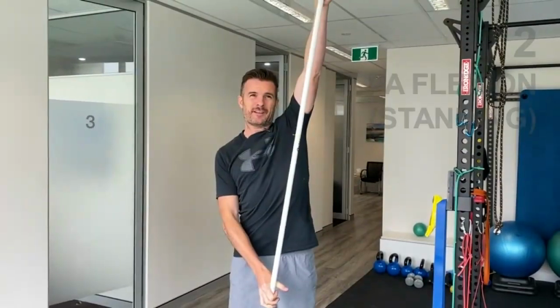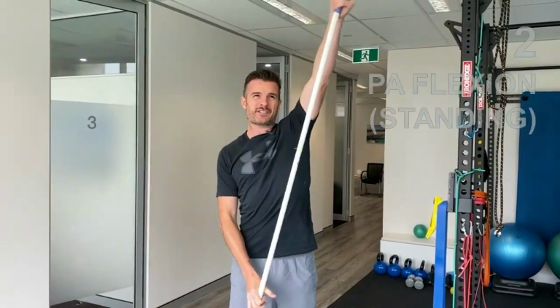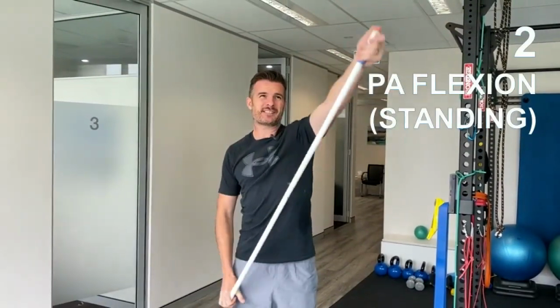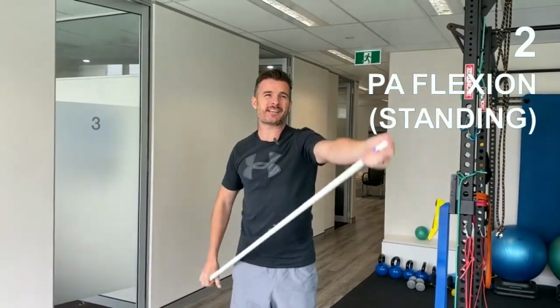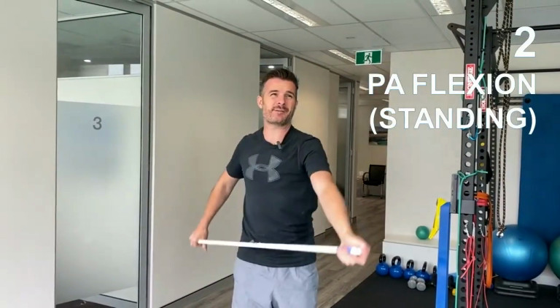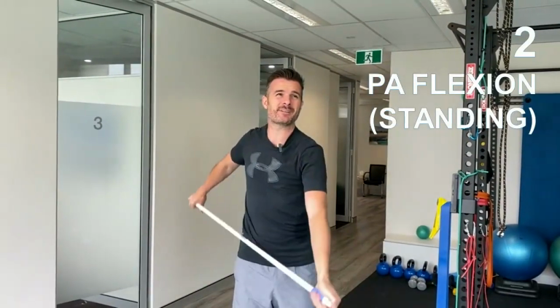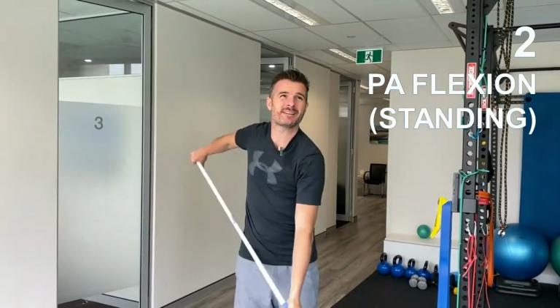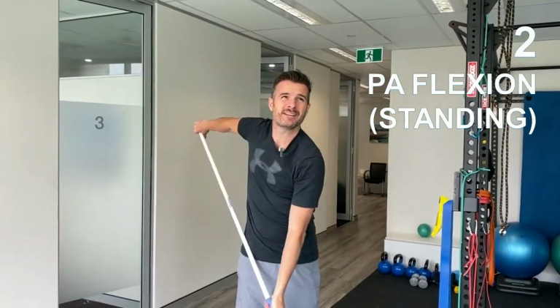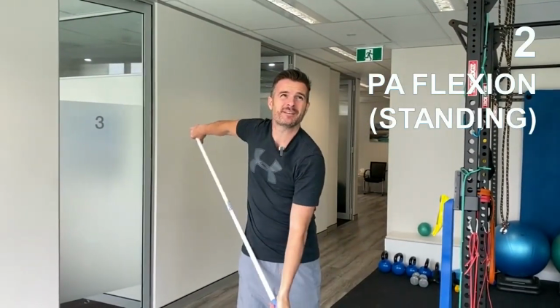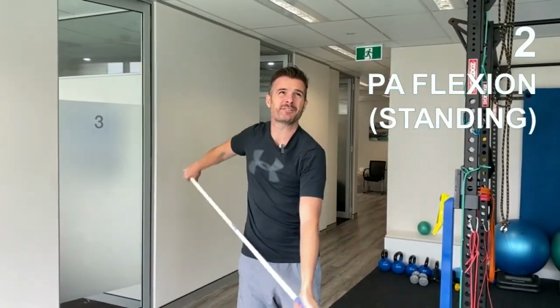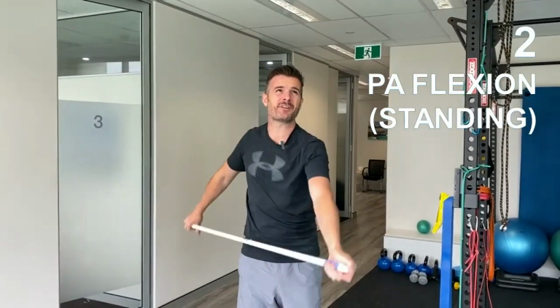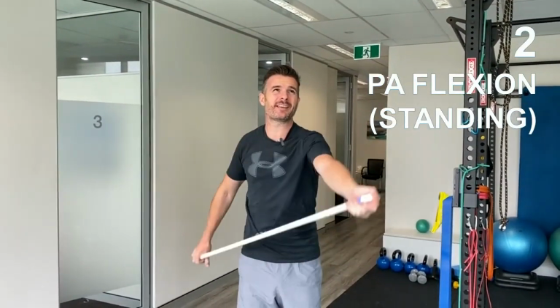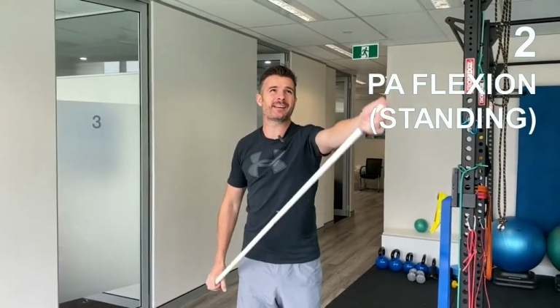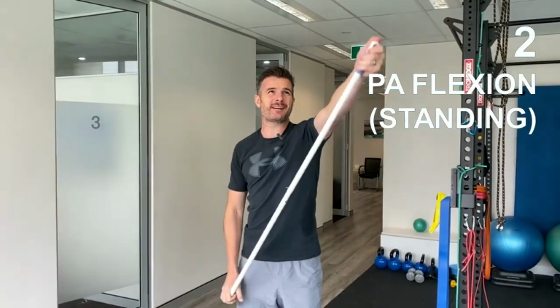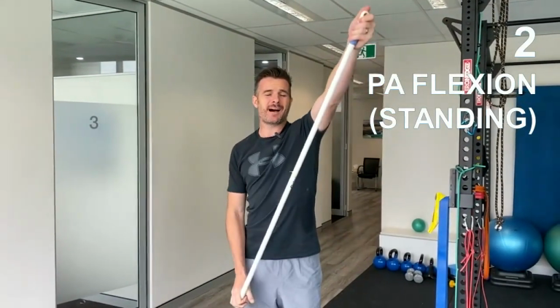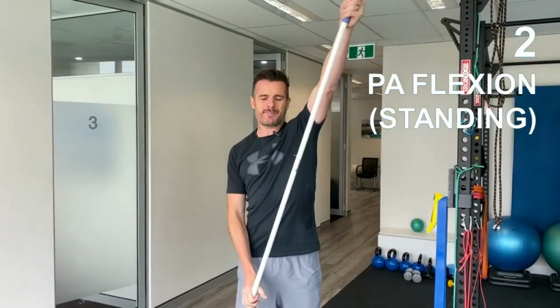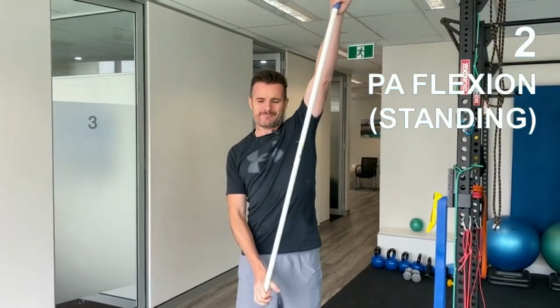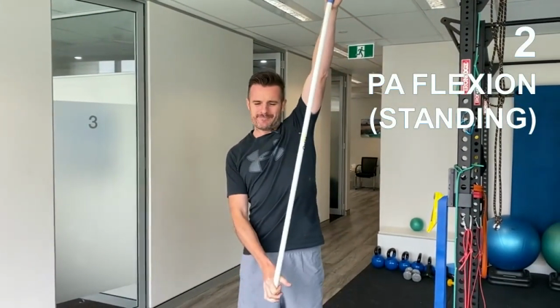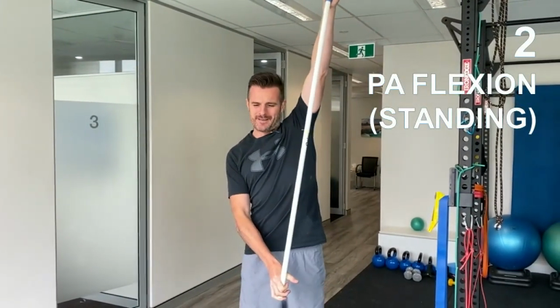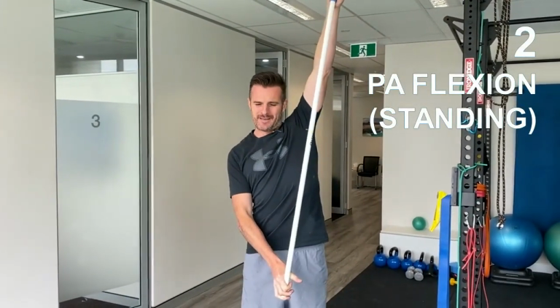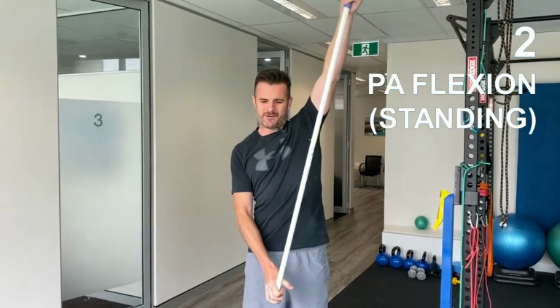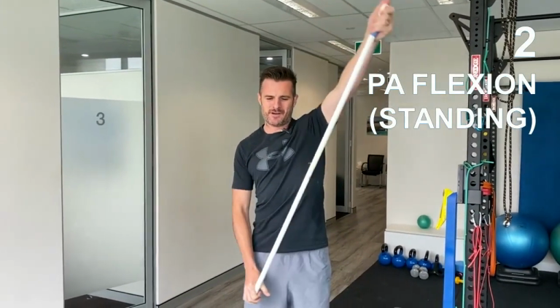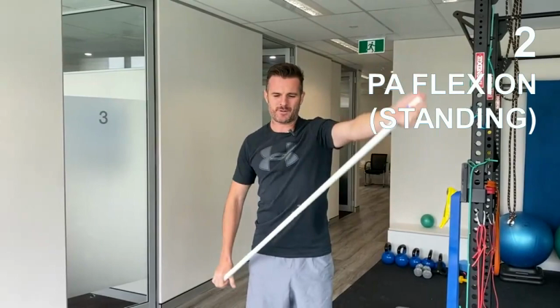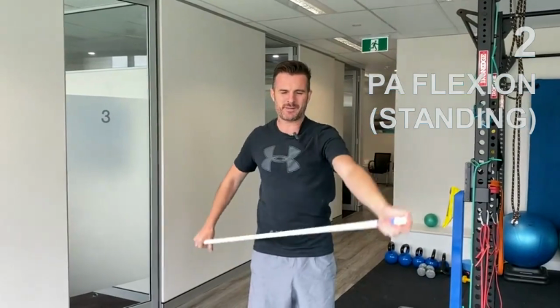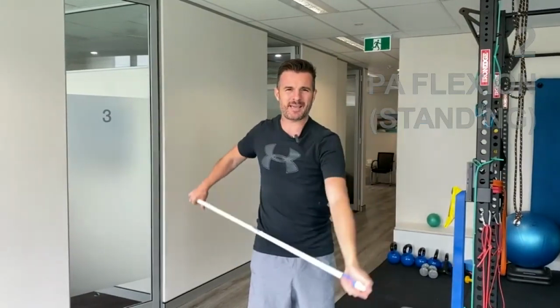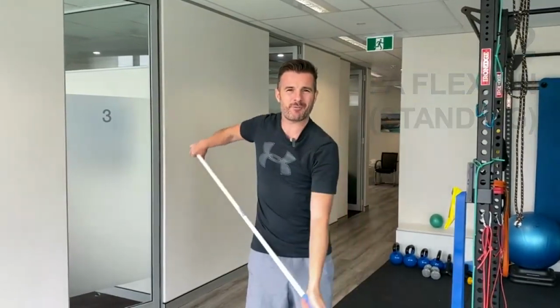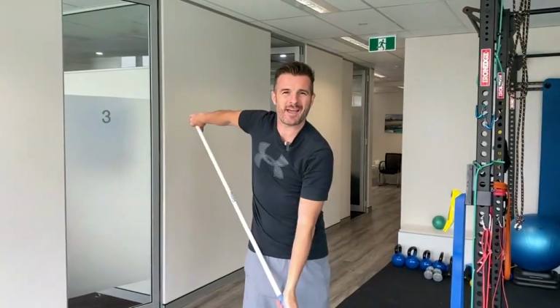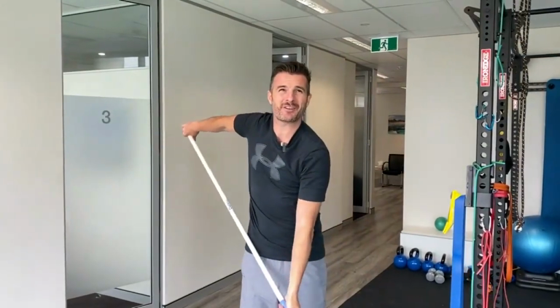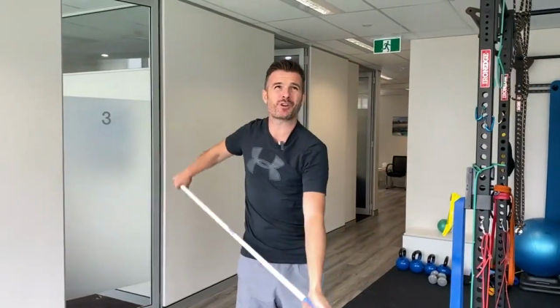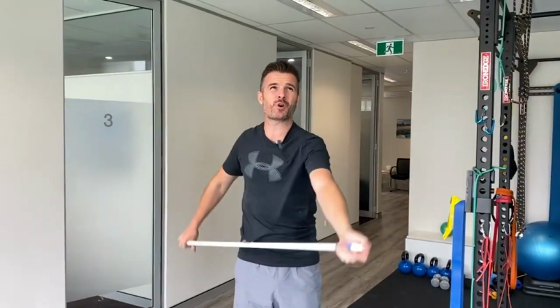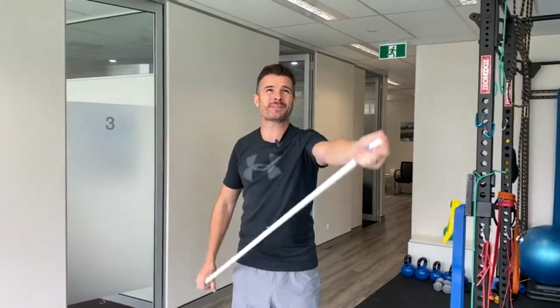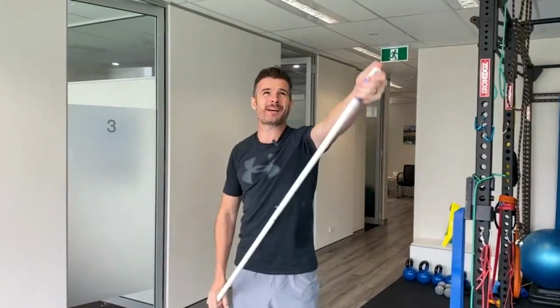Flexion's the same — trying to get up as high as I possibly can without trying to compensate.